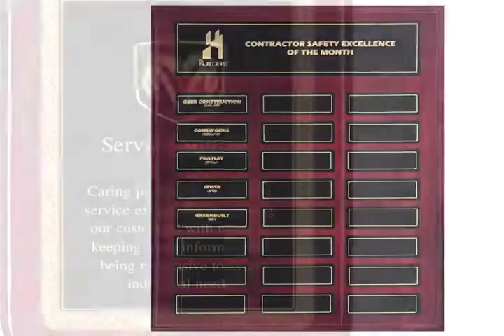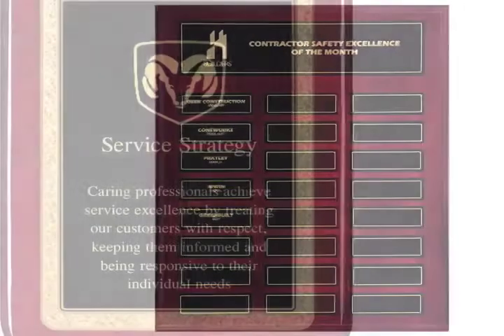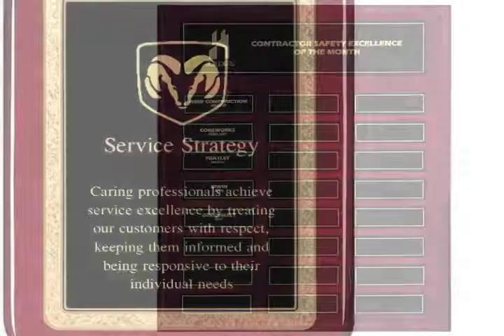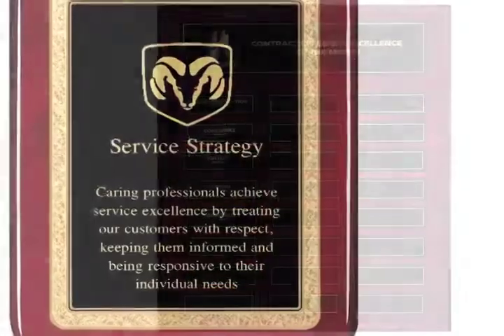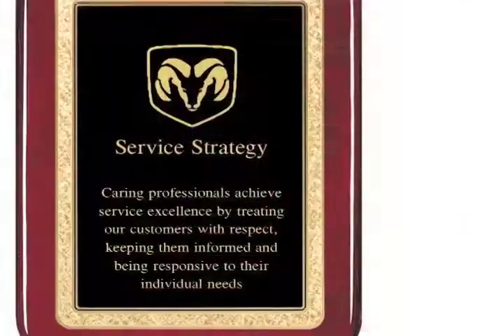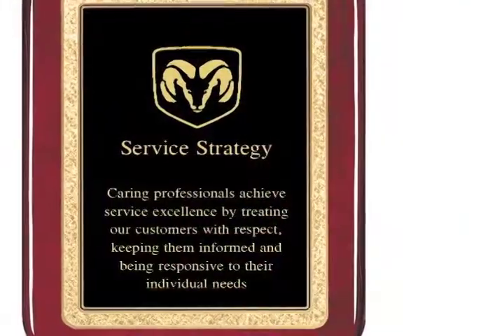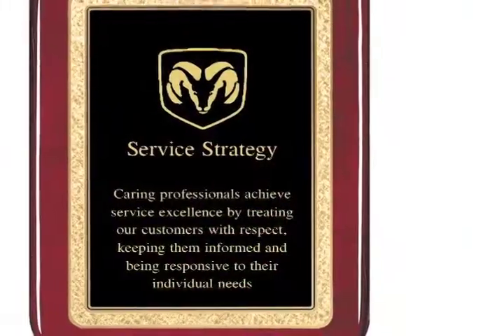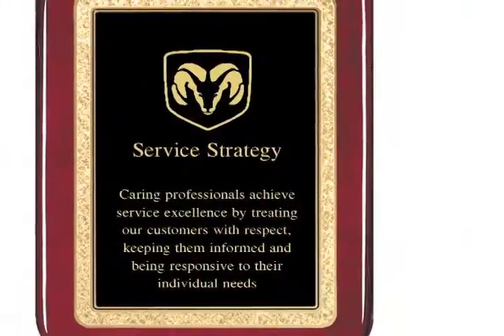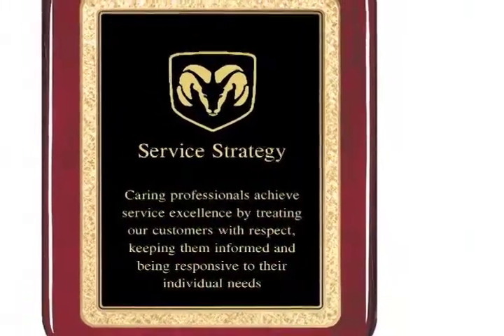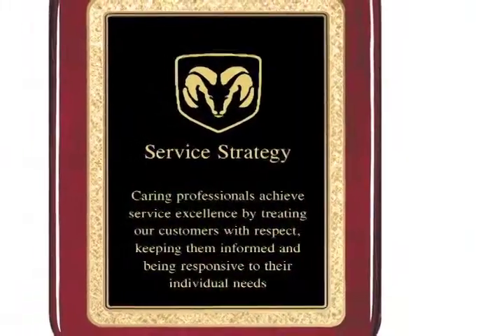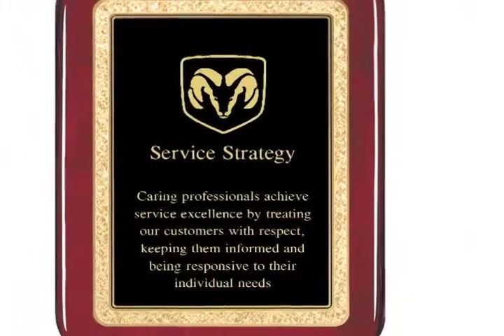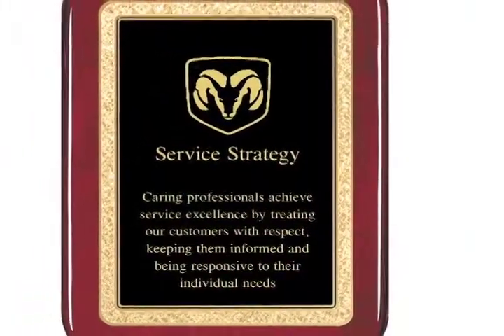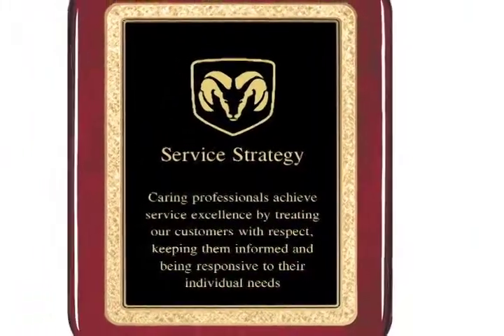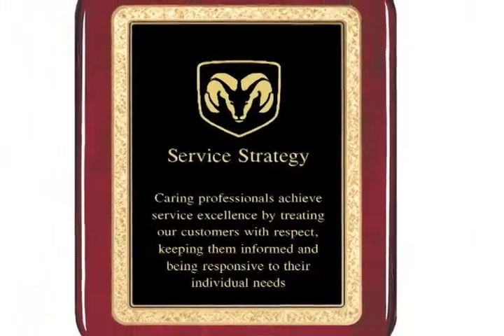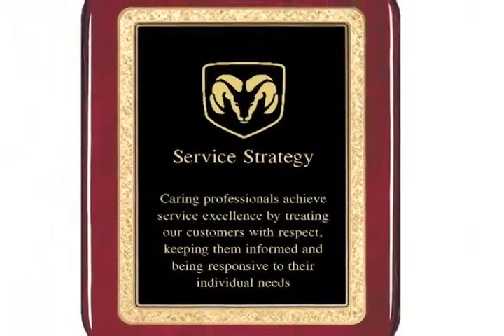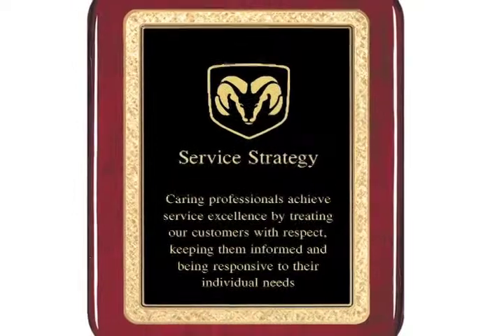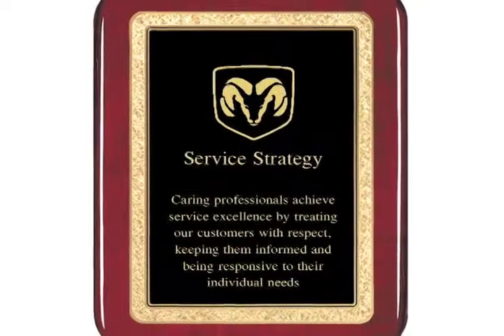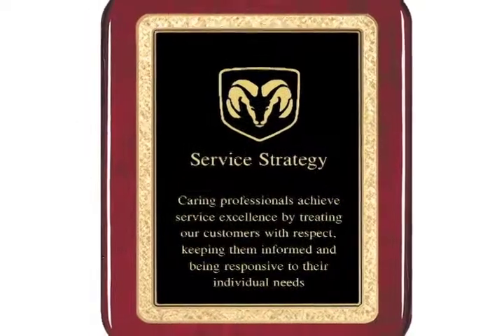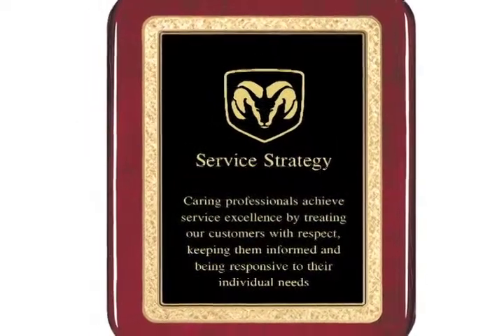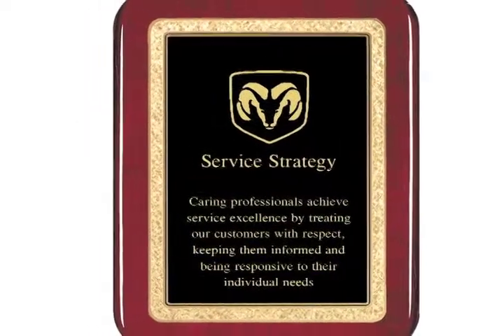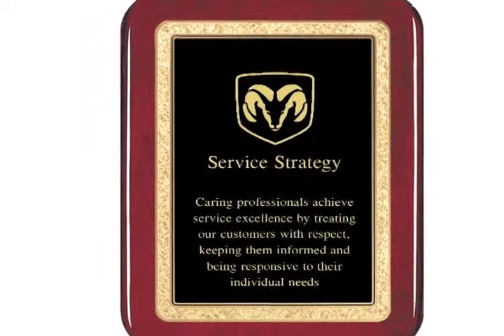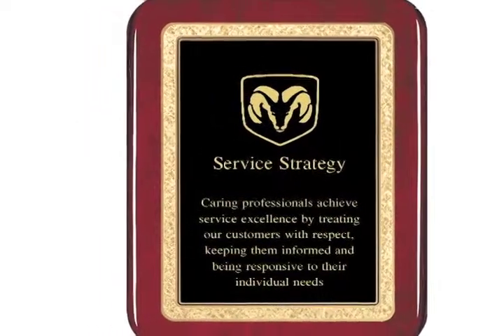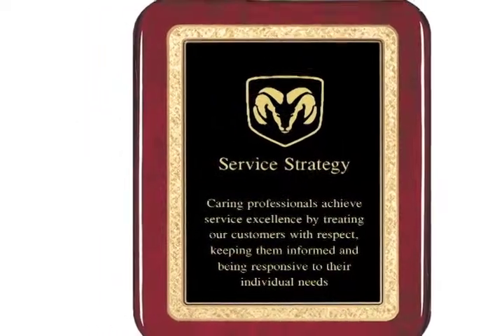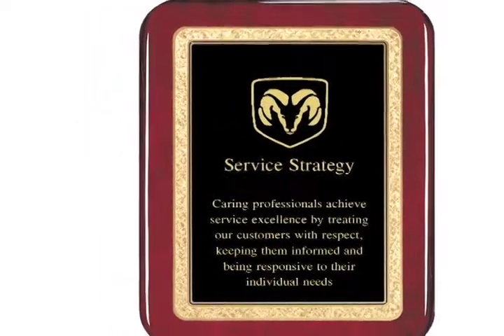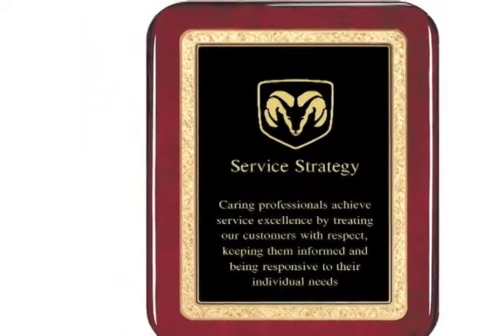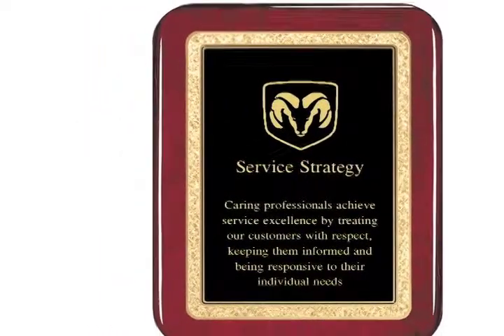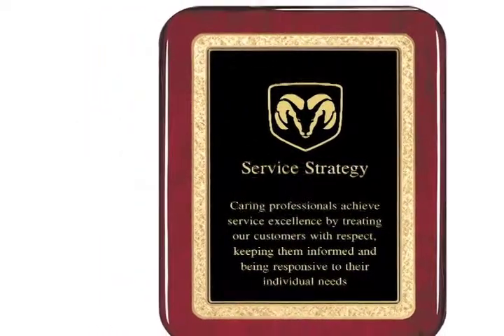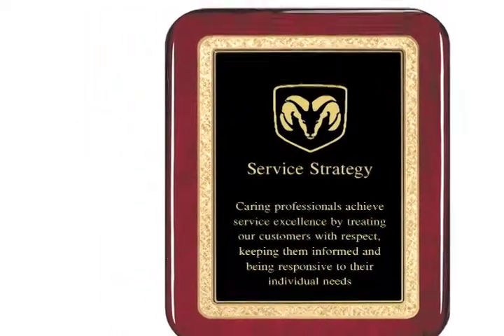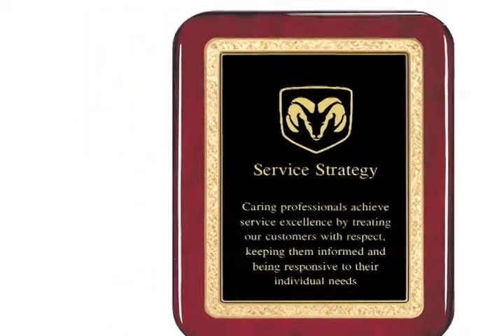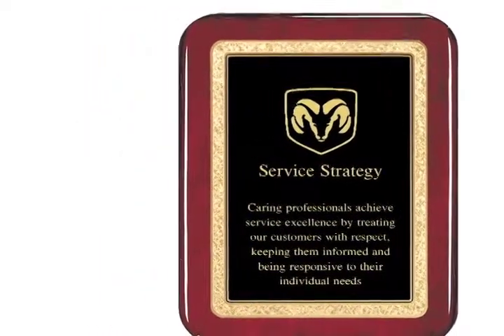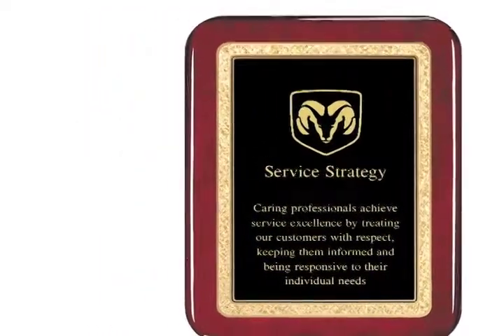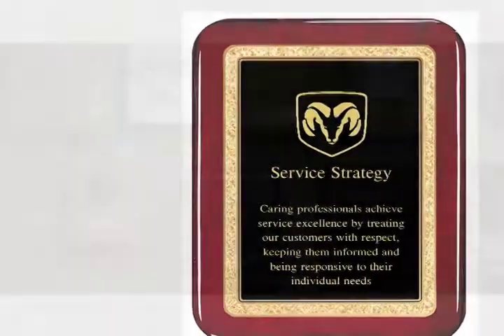Visit our showroom to see our entire line or view our best sellers on our website. We help companies celebrate excellence every day.